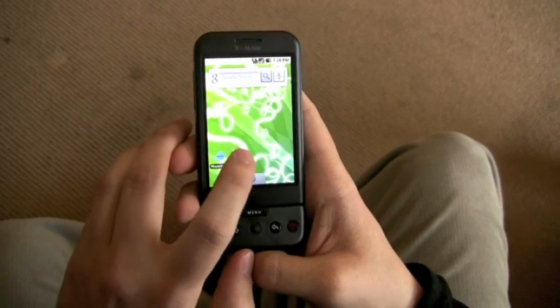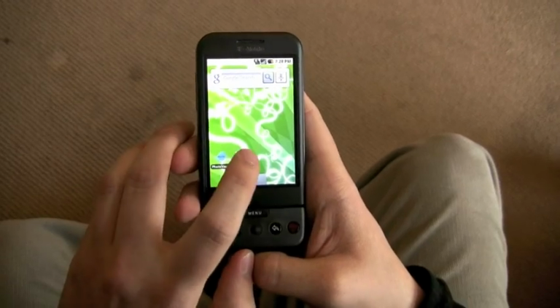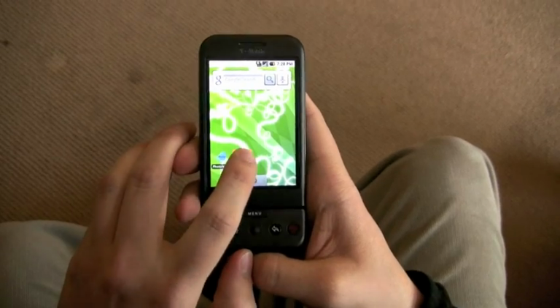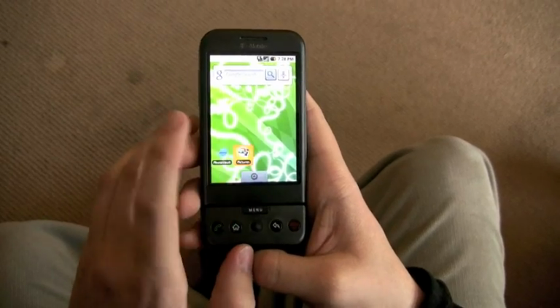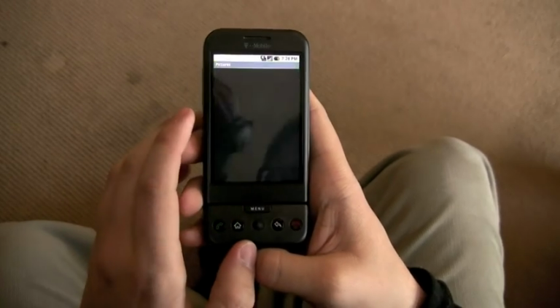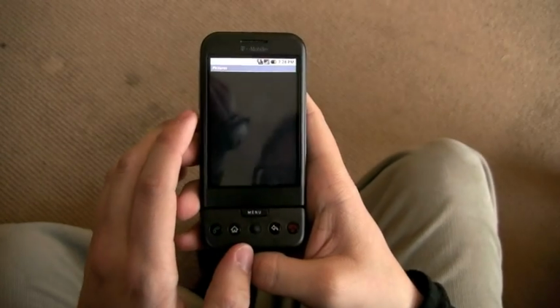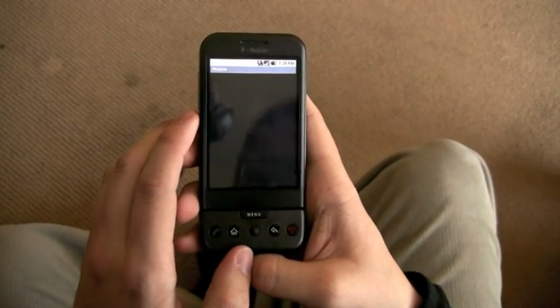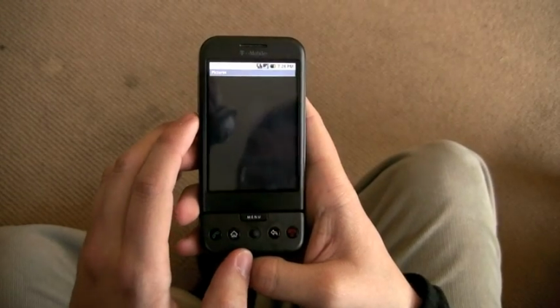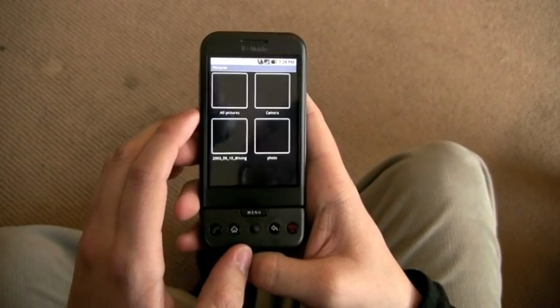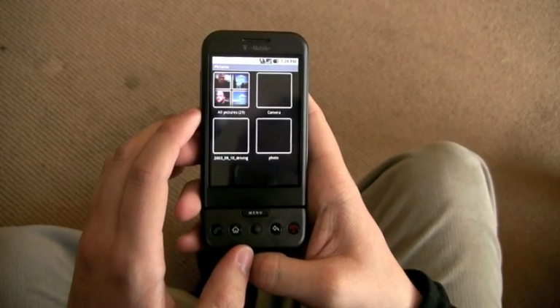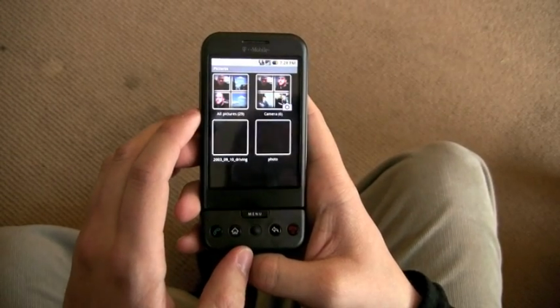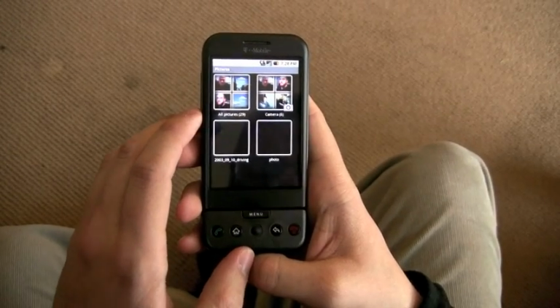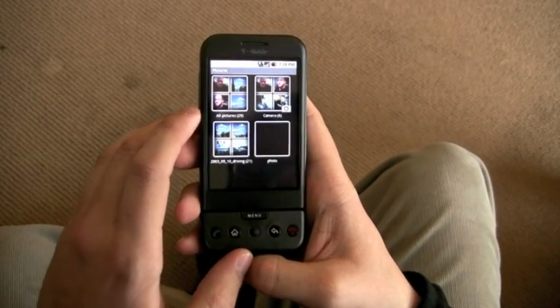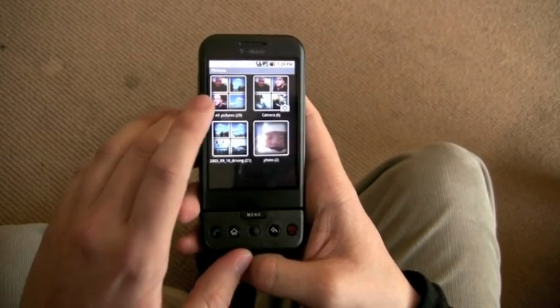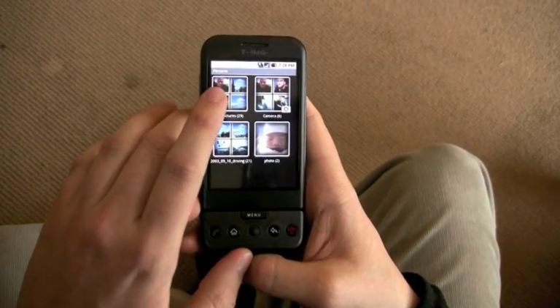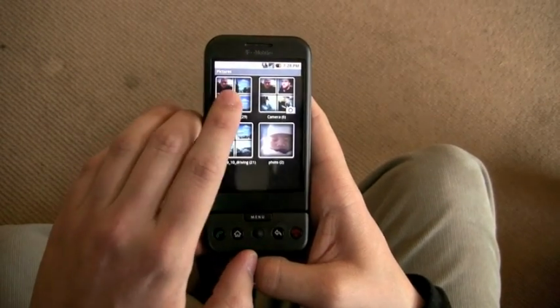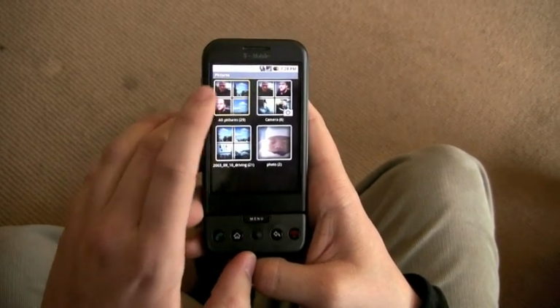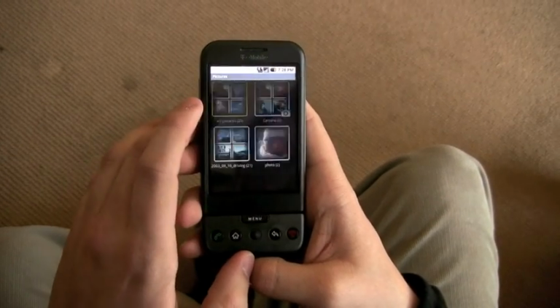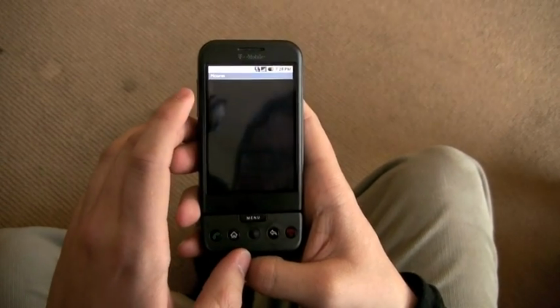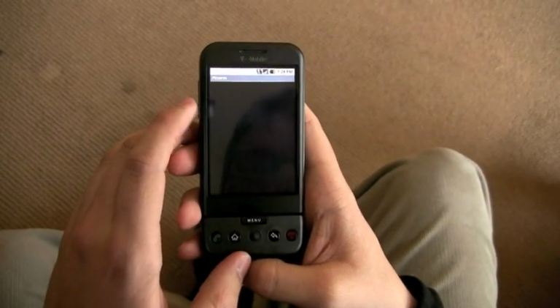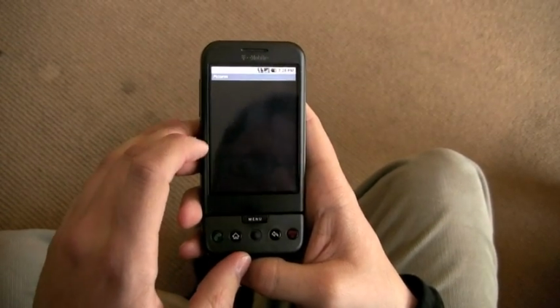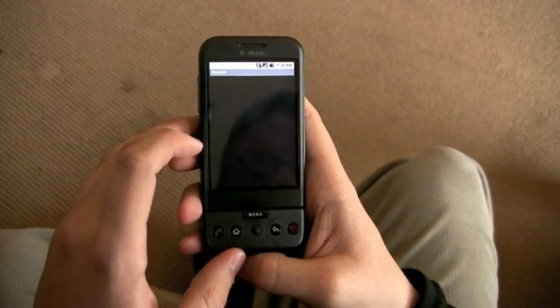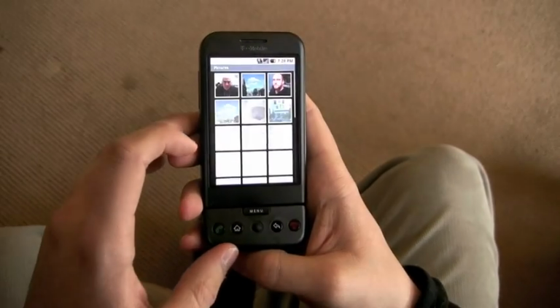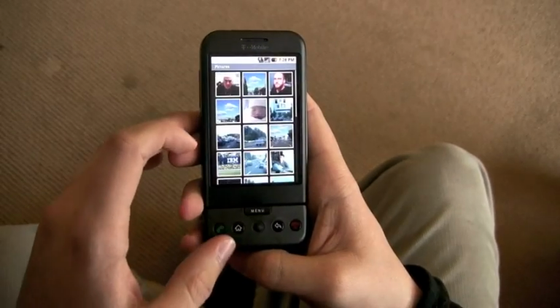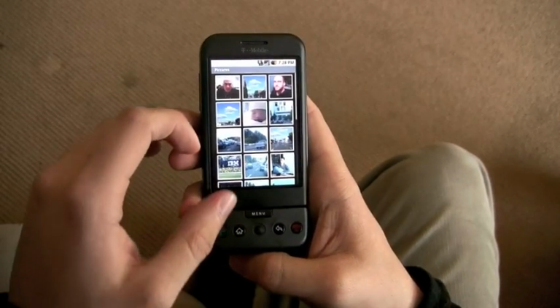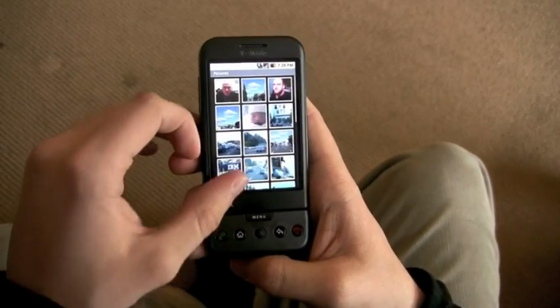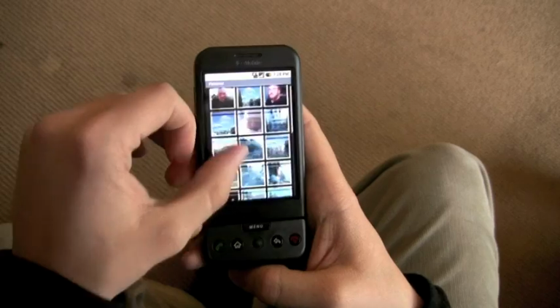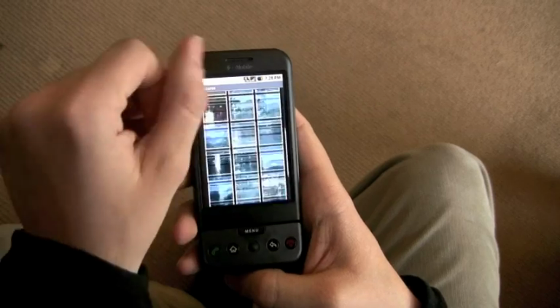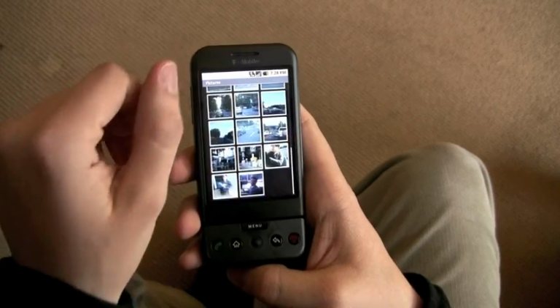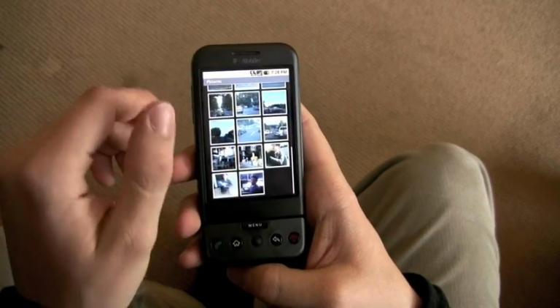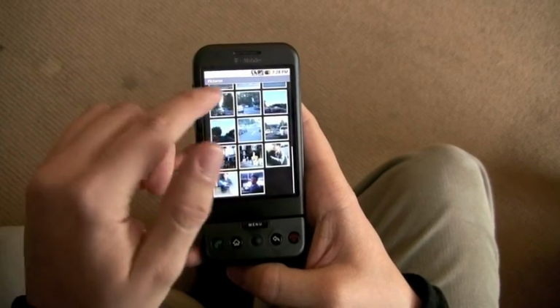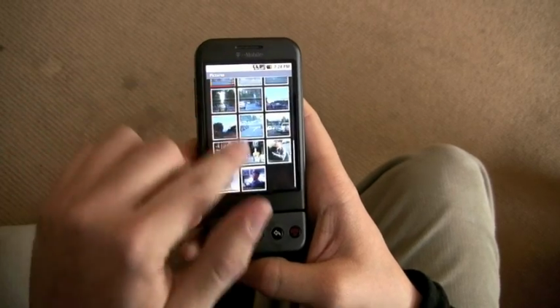So like here, if somebody grabbed my phone and looked at all my pictures, they could see everything.